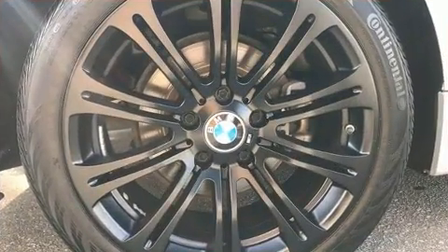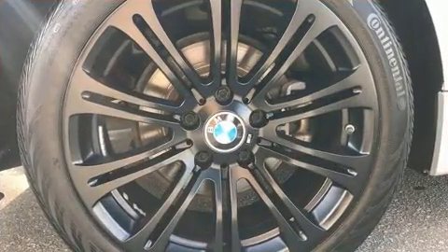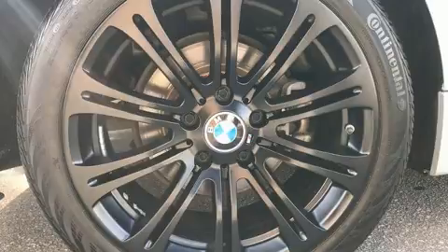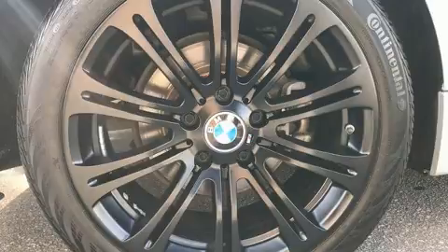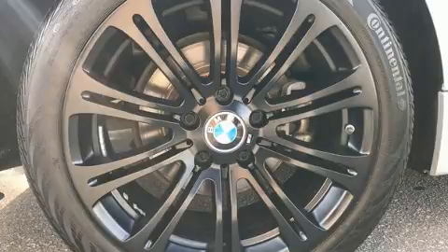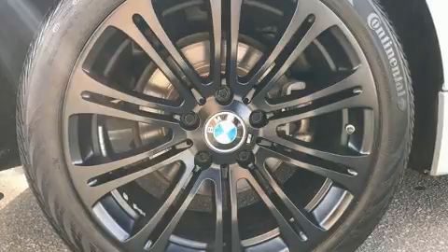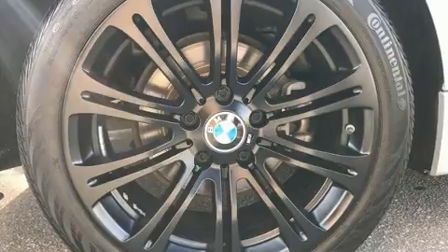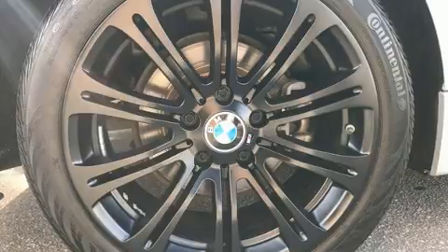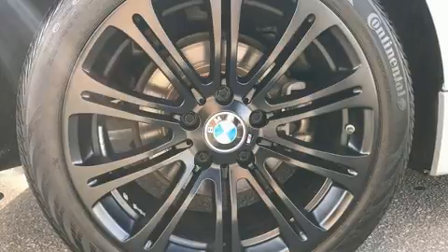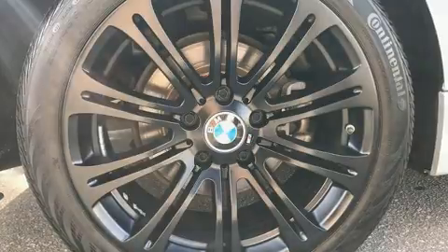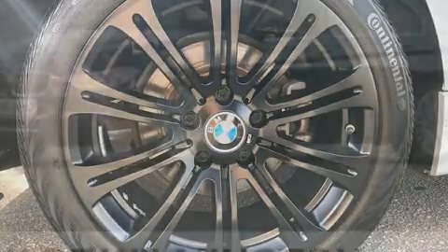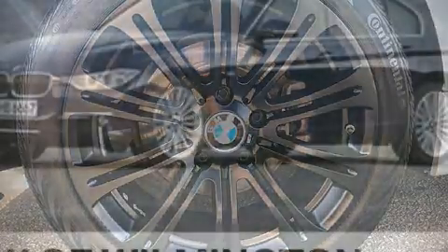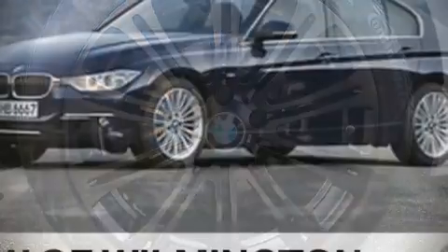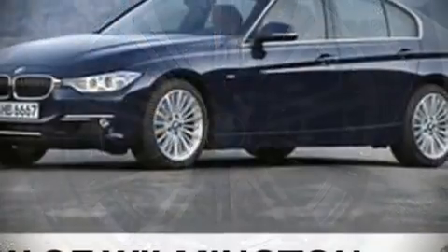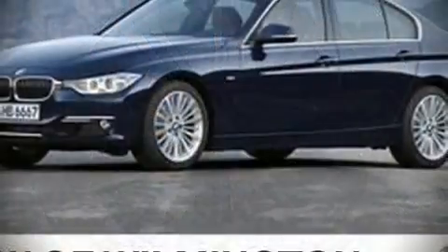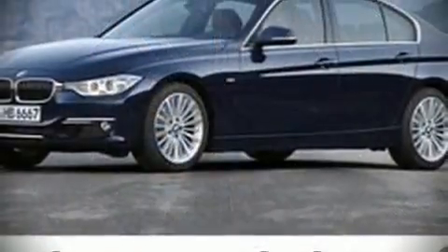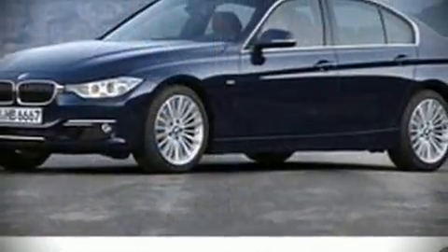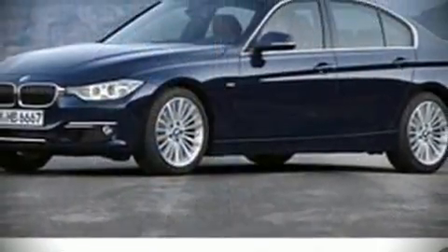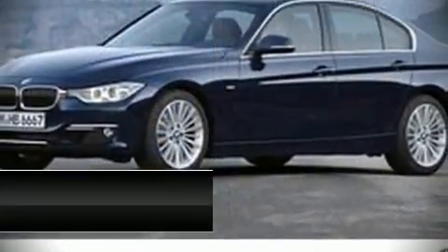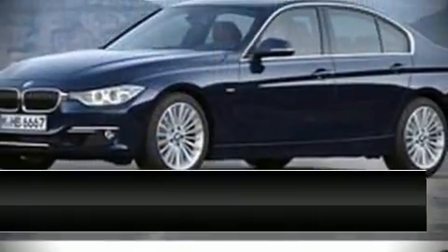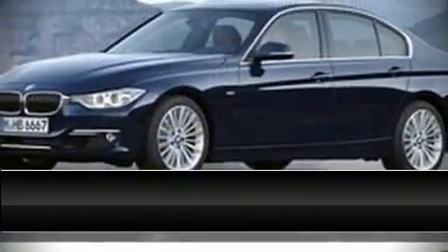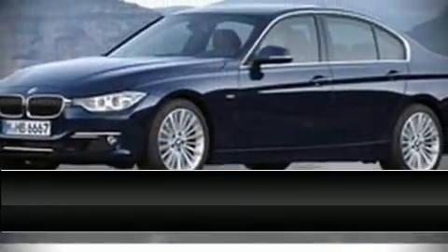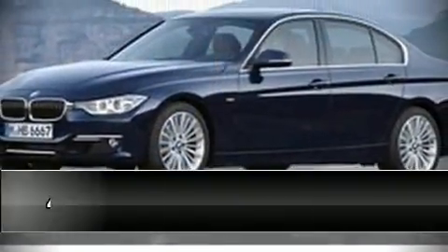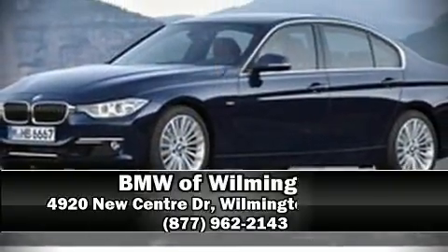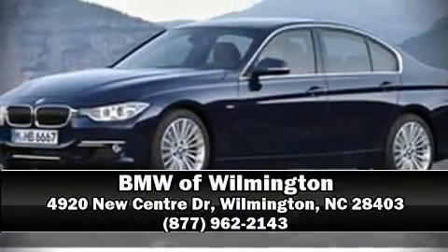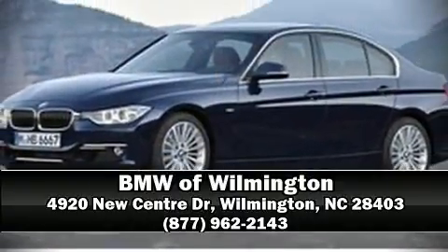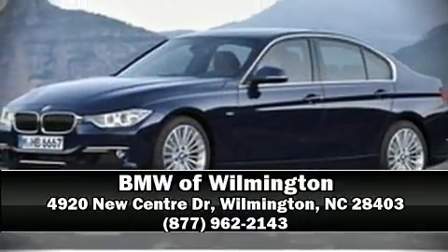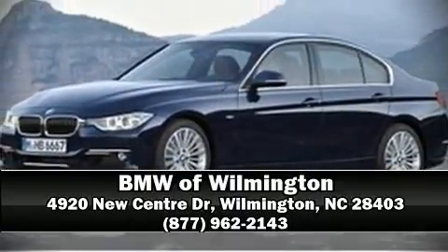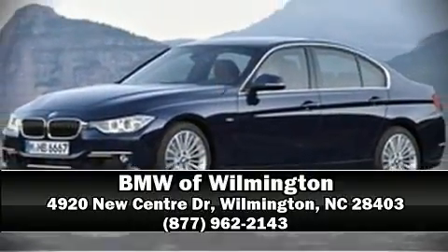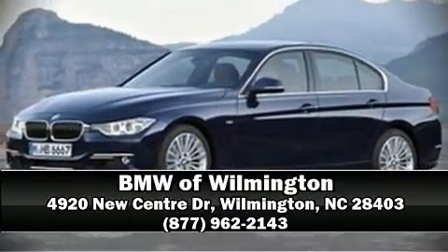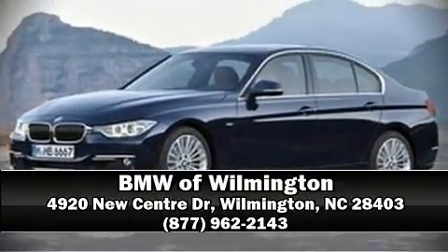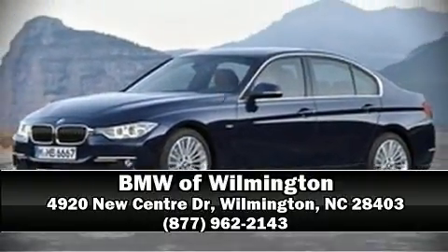A Carfax history report indicates just one previous owner. Our knowledgeable sales staff is available to answer any questions that you might have — please don't hesitate to give us a call.